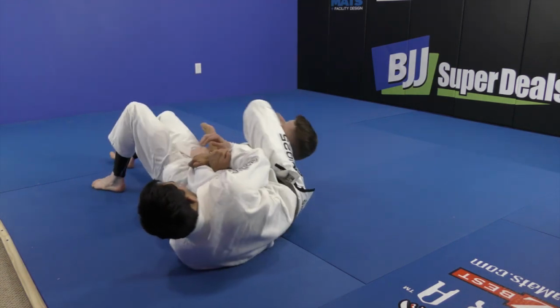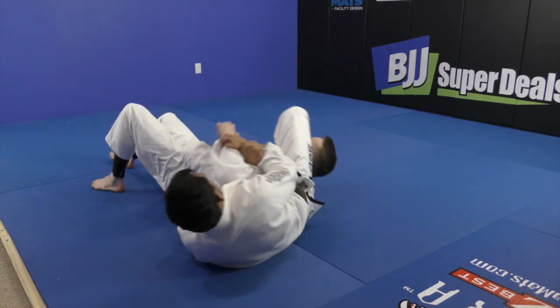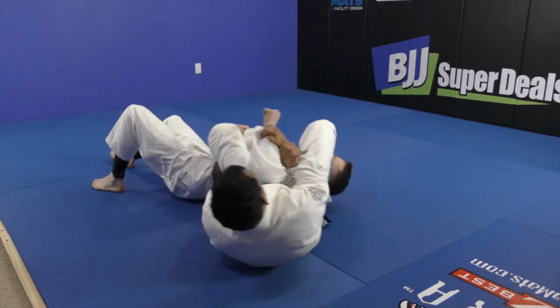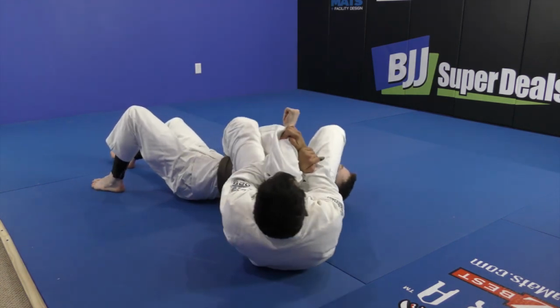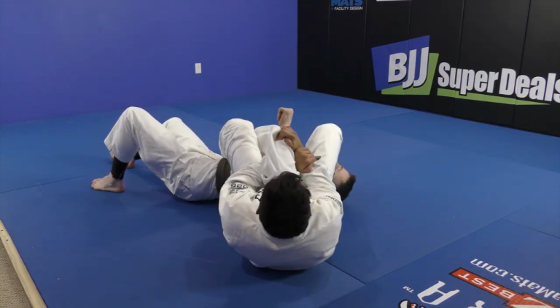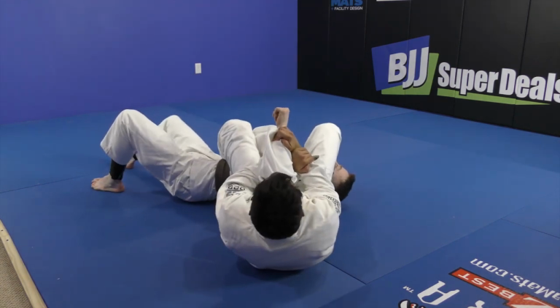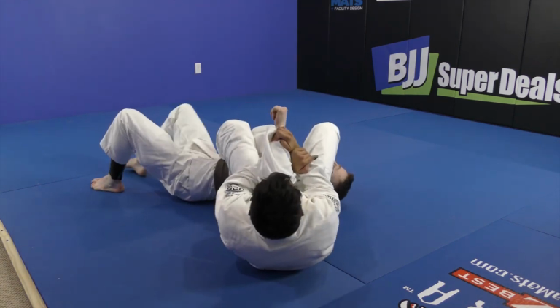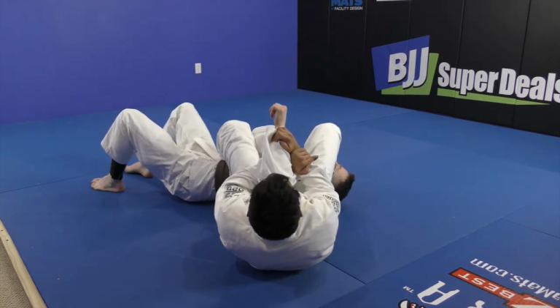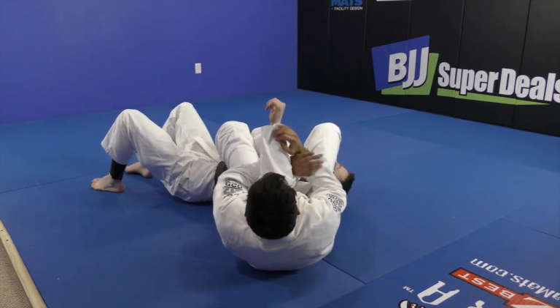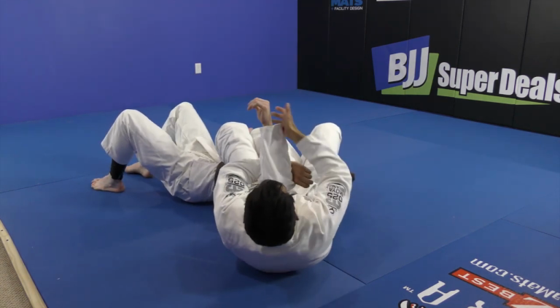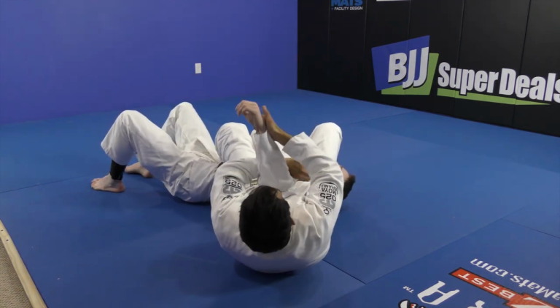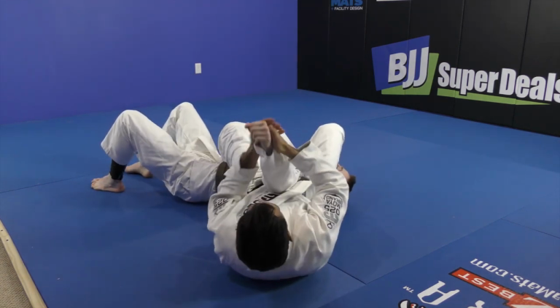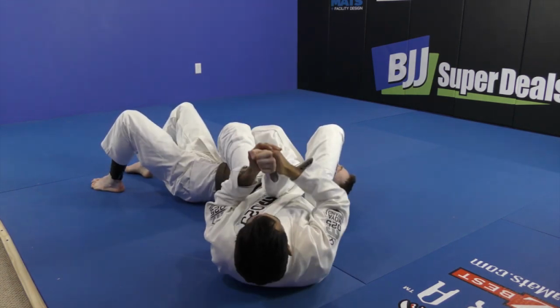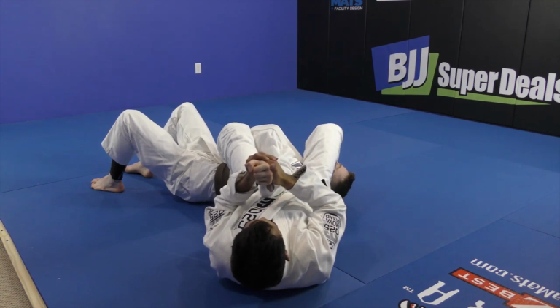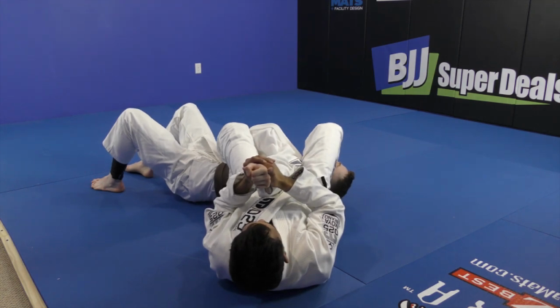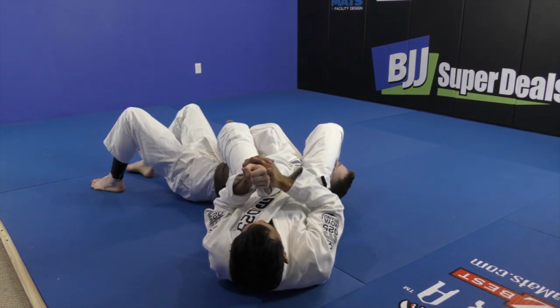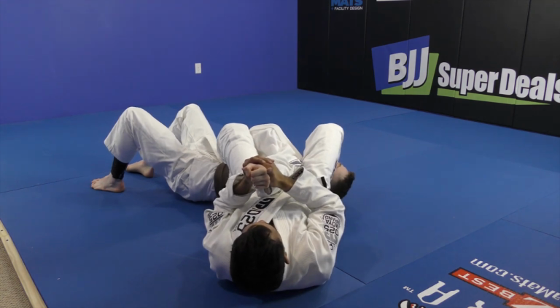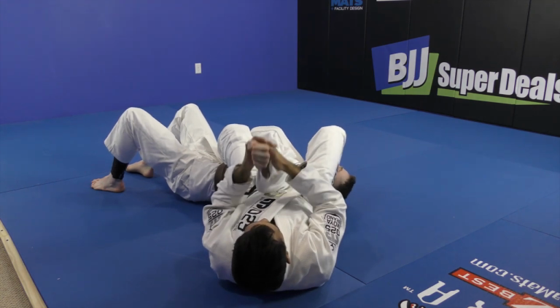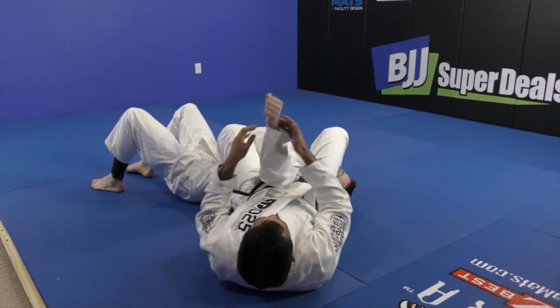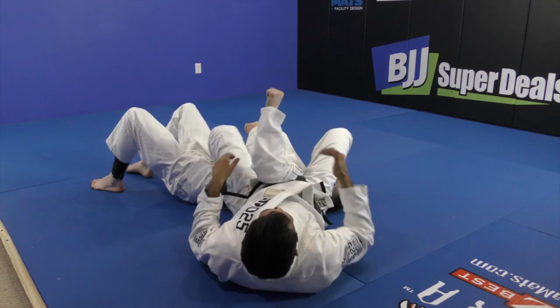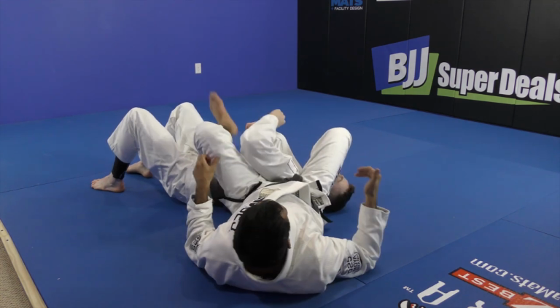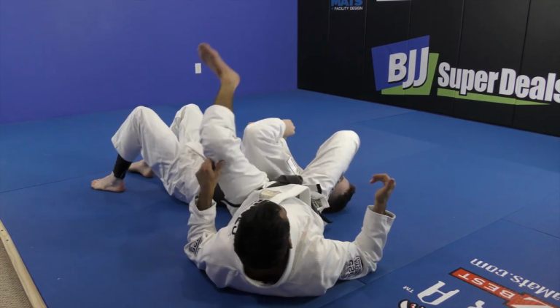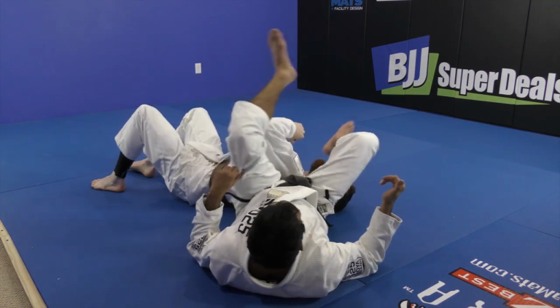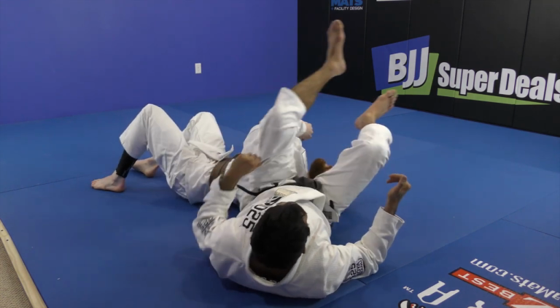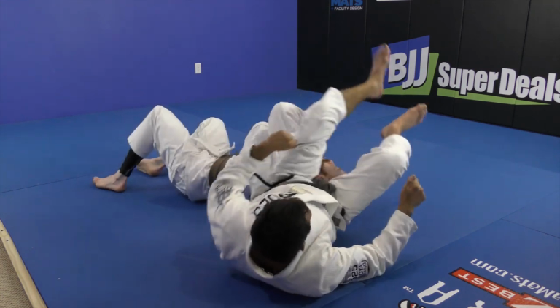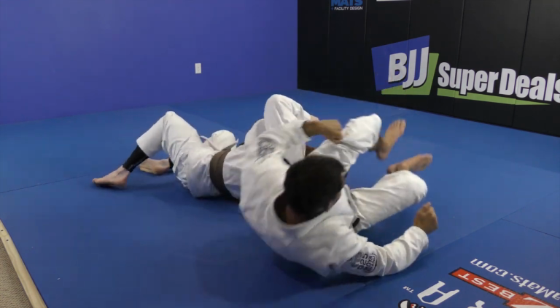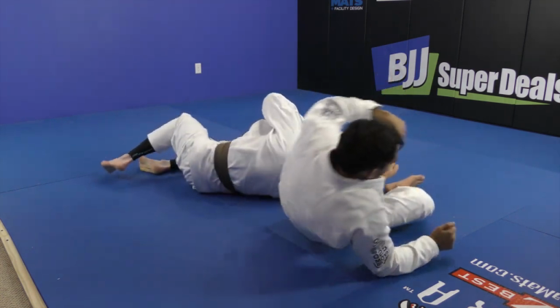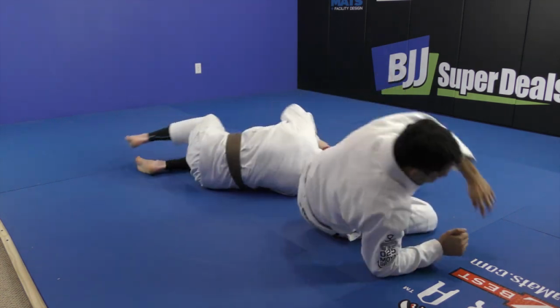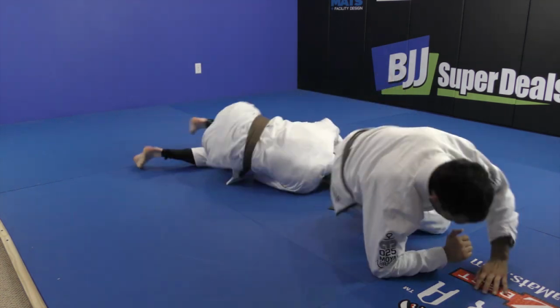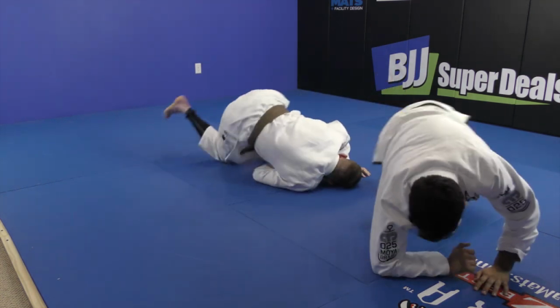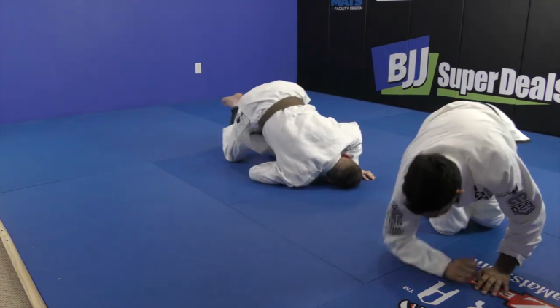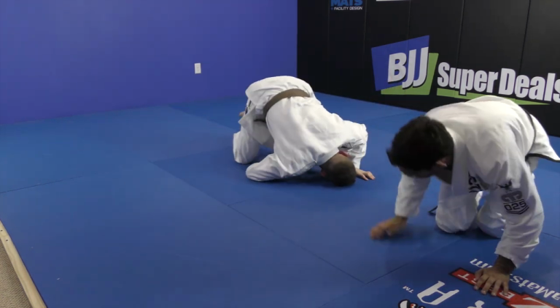Kimura to arm bar. Showing the other side.